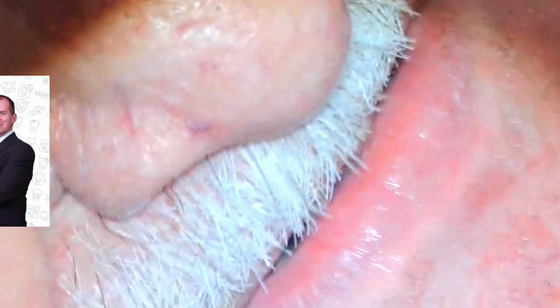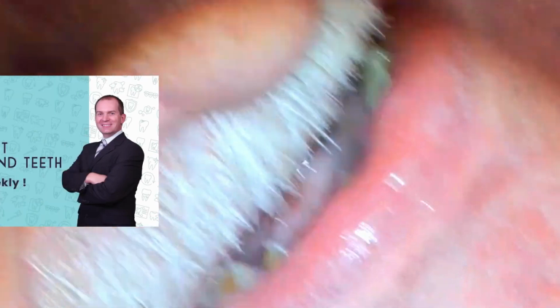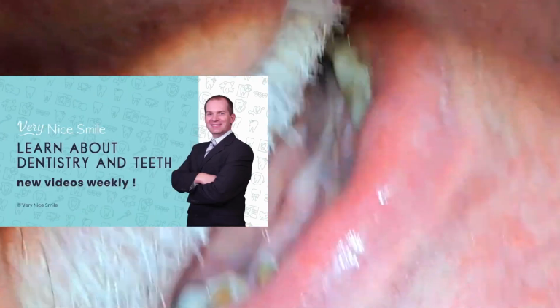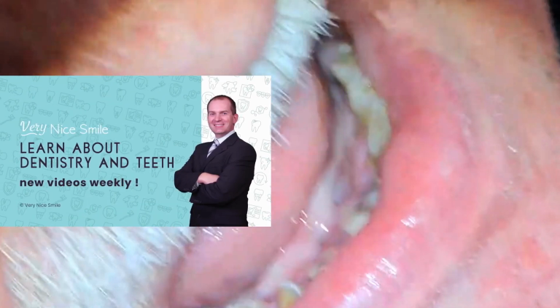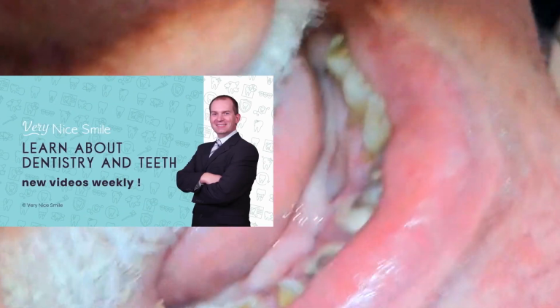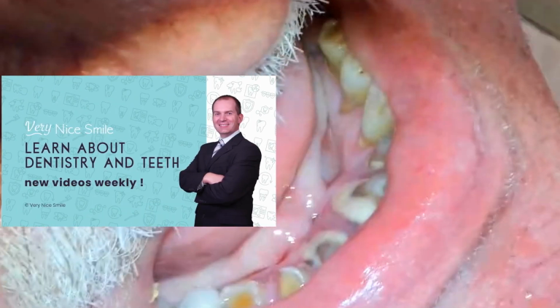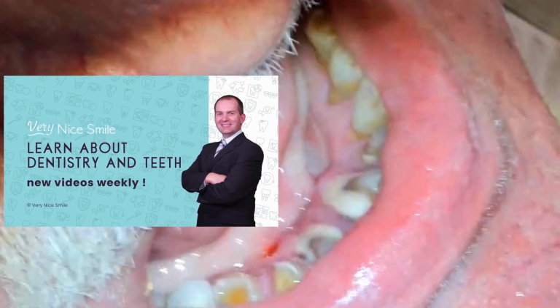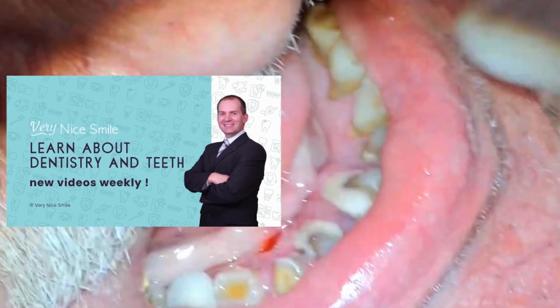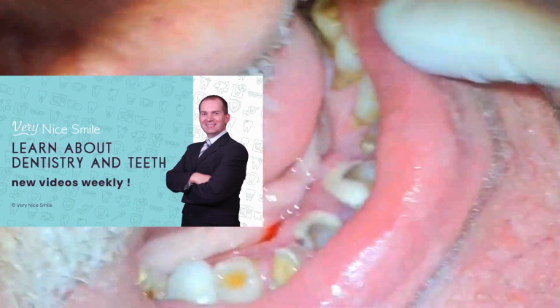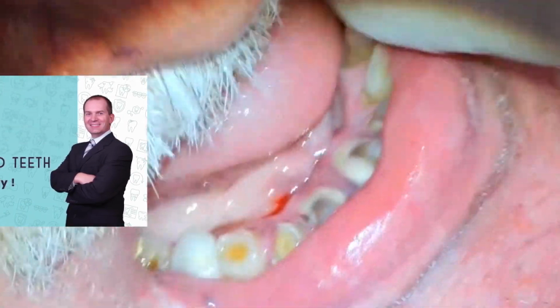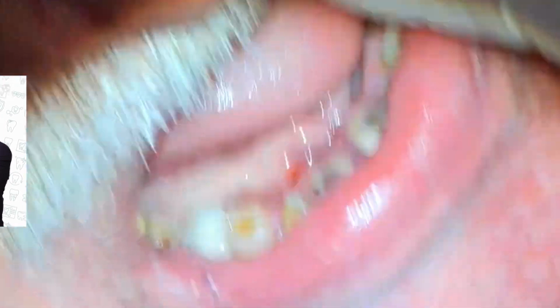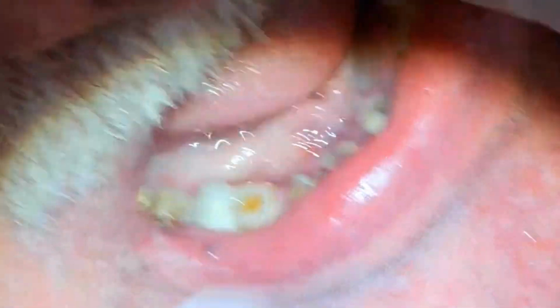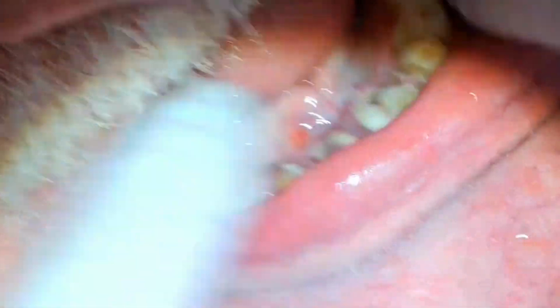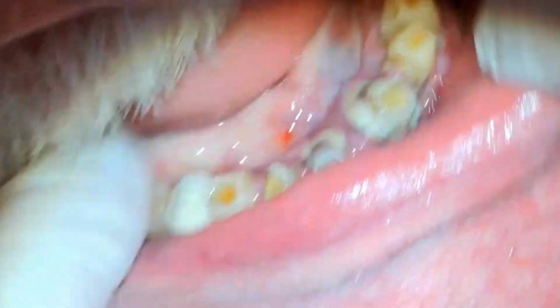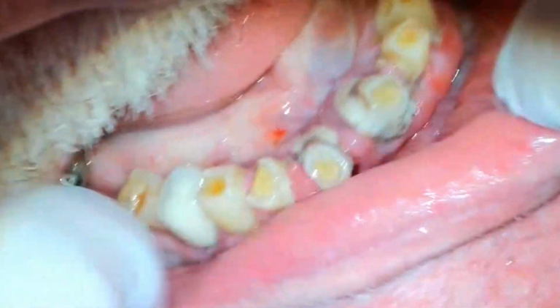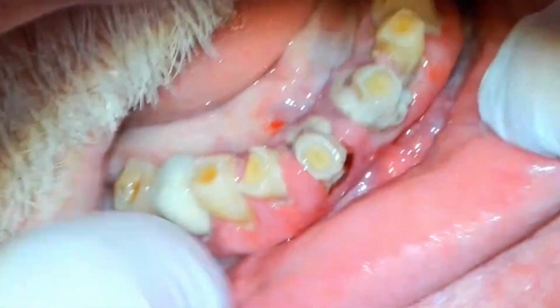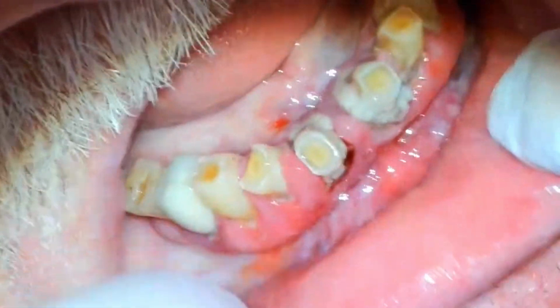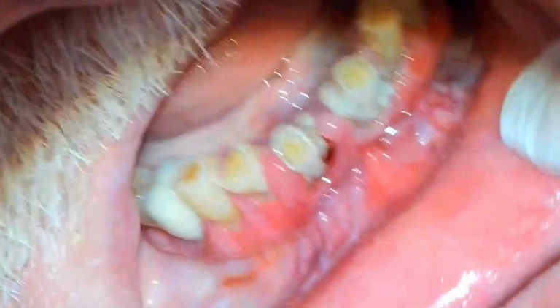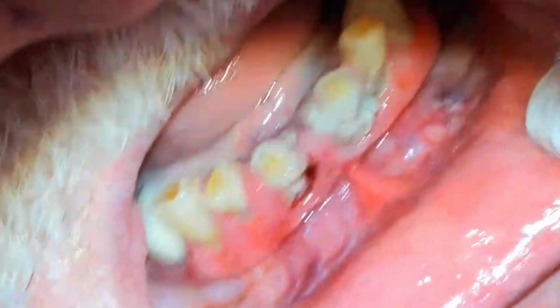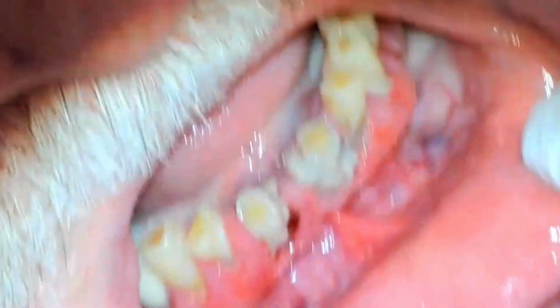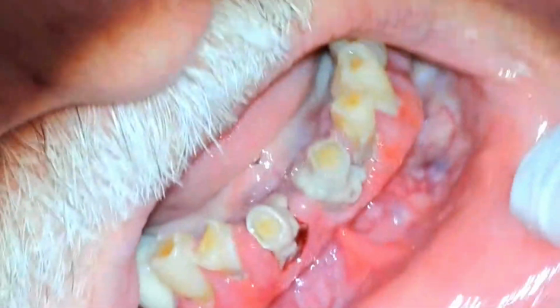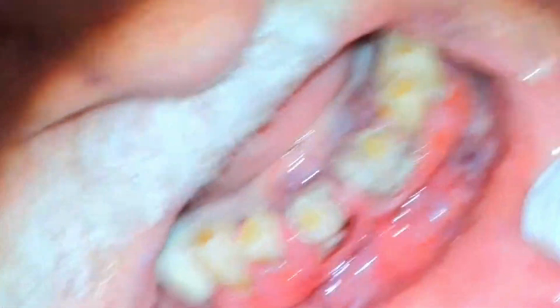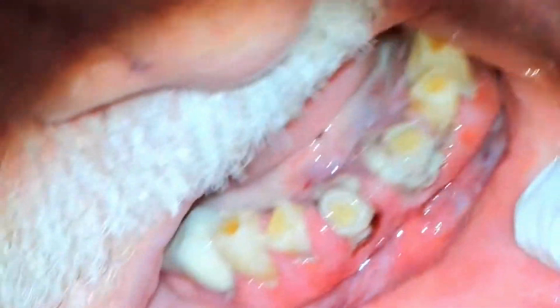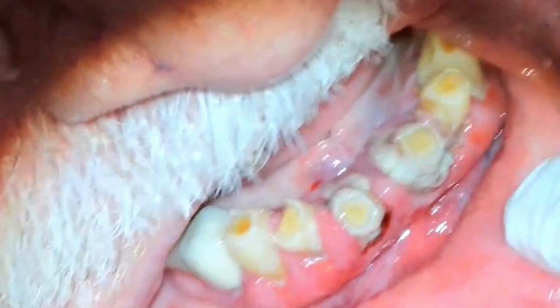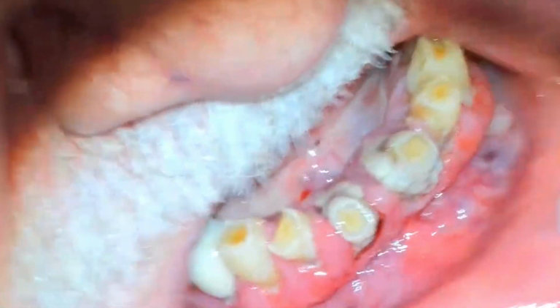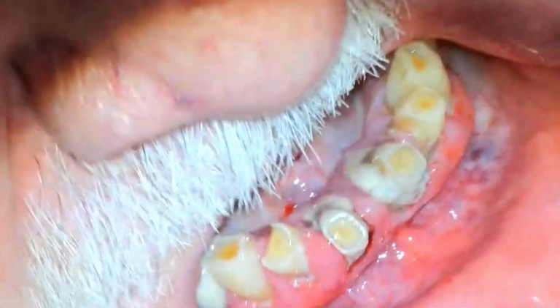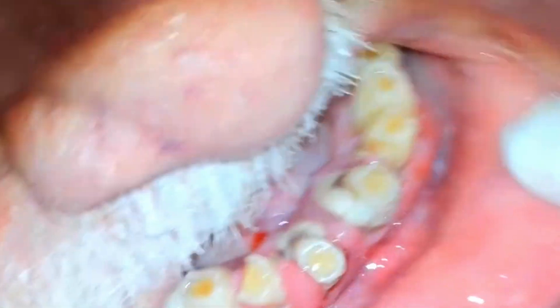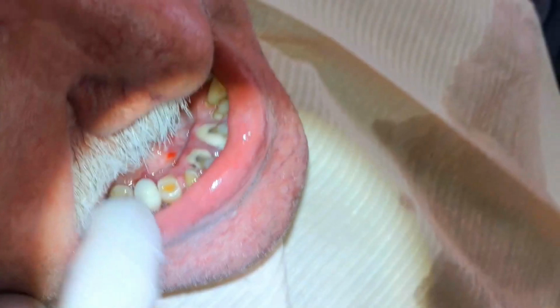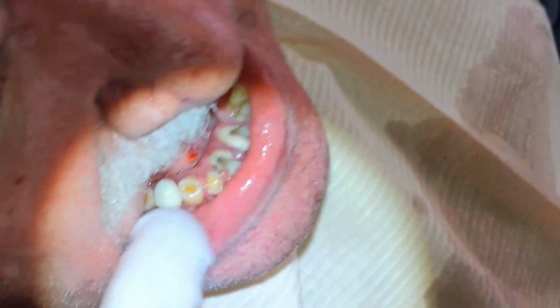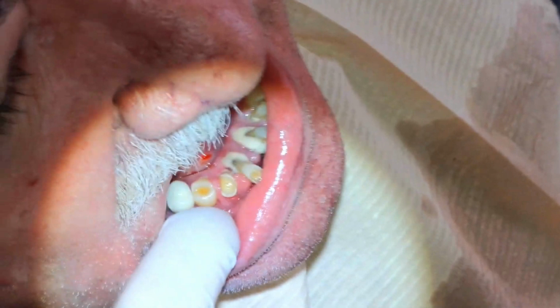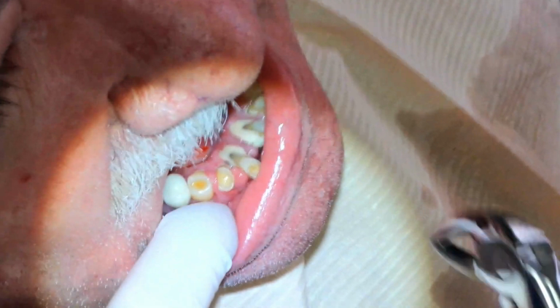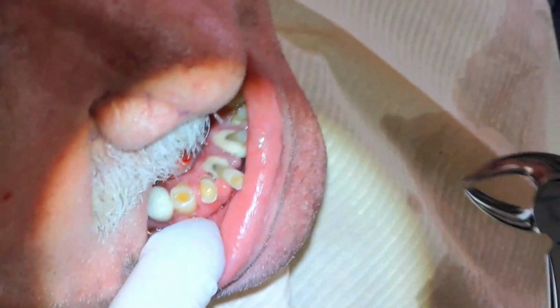Hey, I'm Dr. Rich. Thanks for joining me today. Today we're going to extract some periodontally diseased teeth.